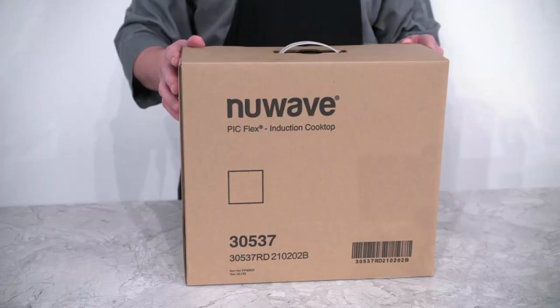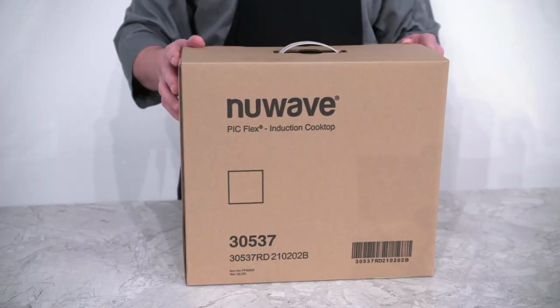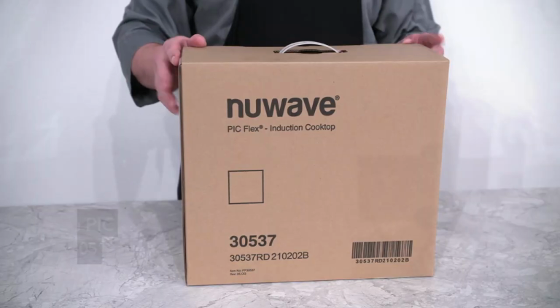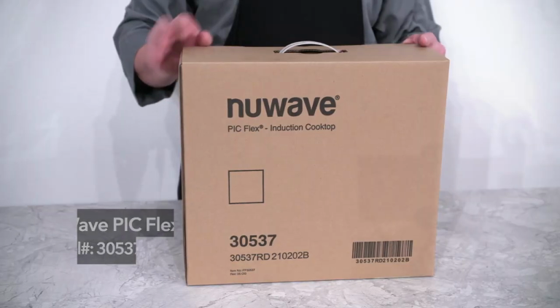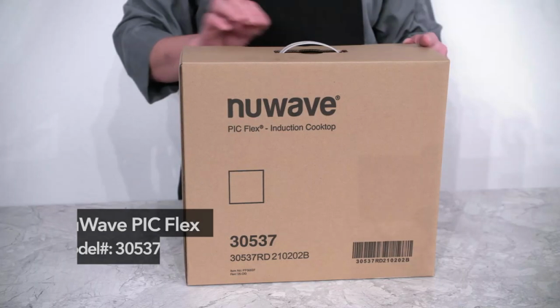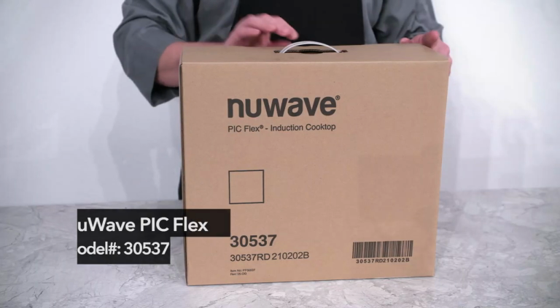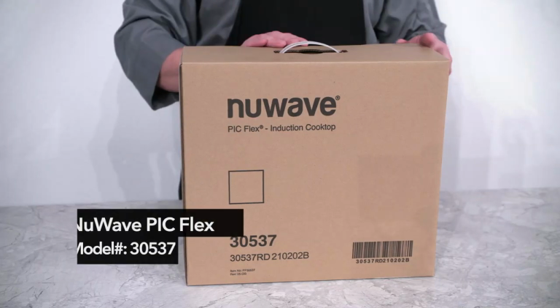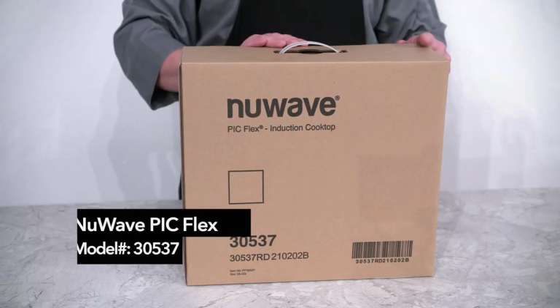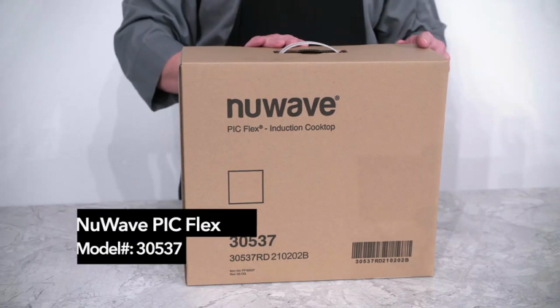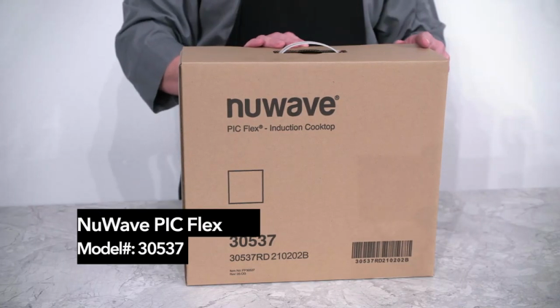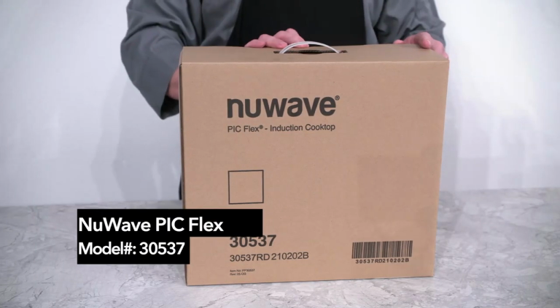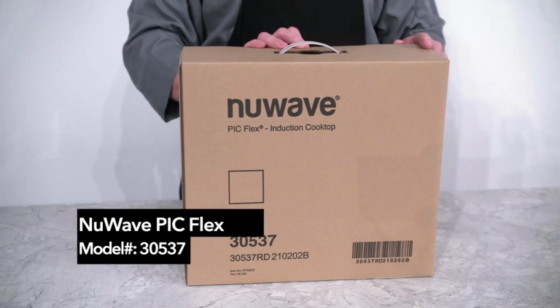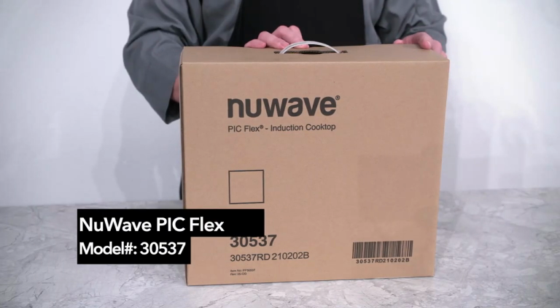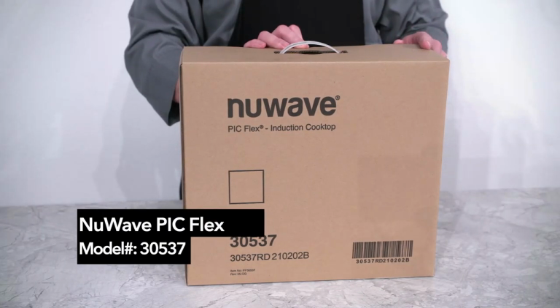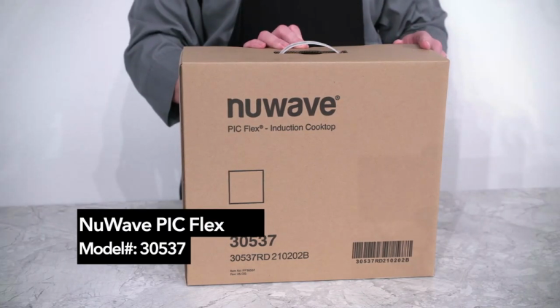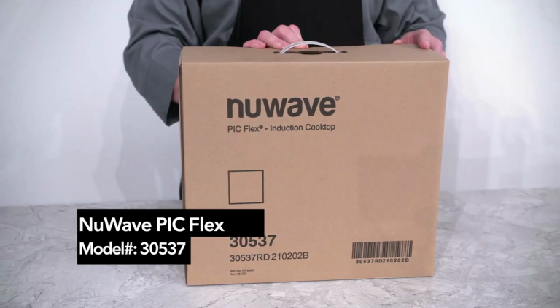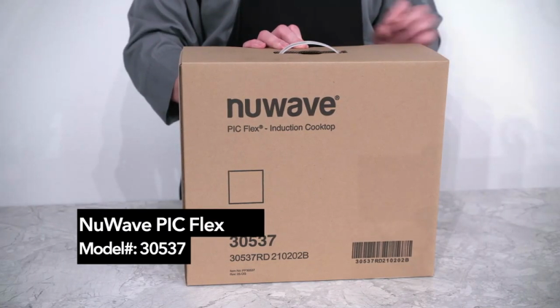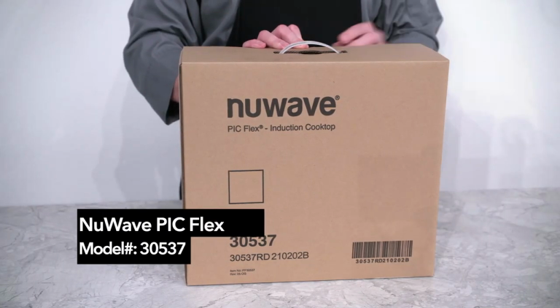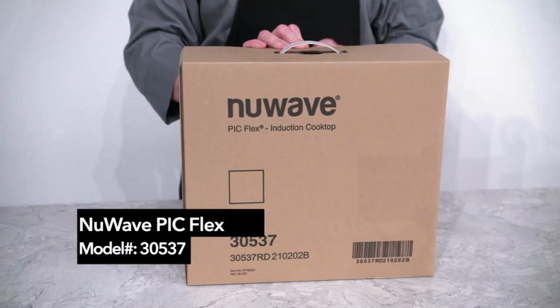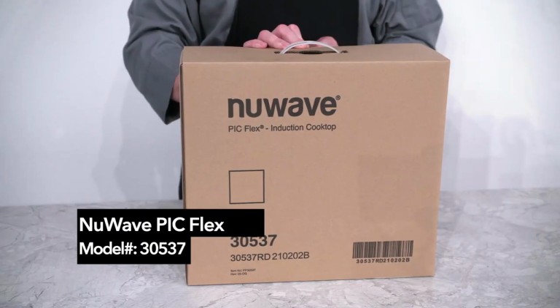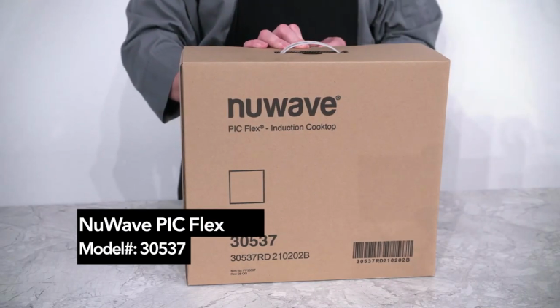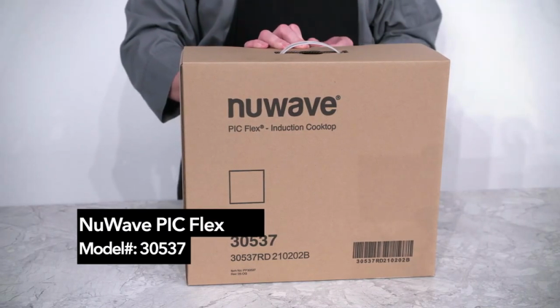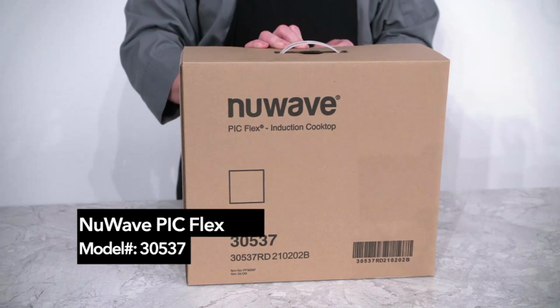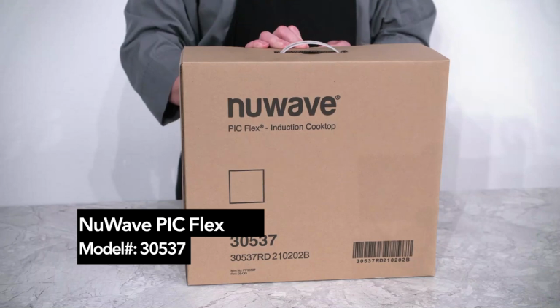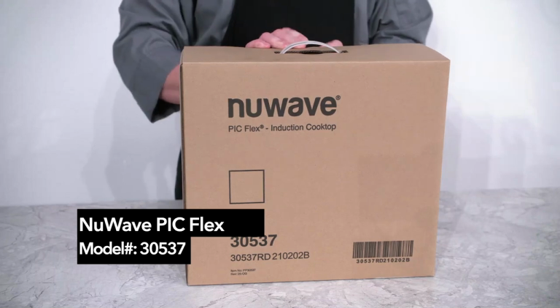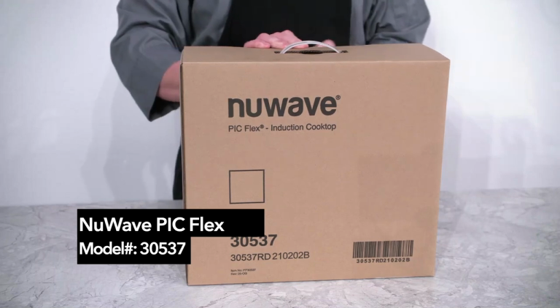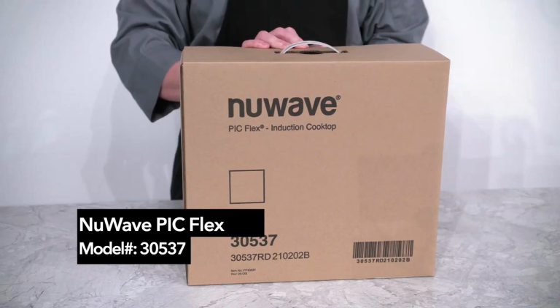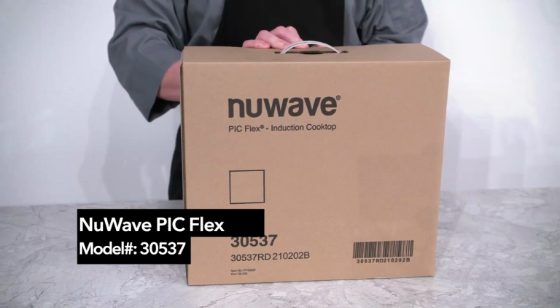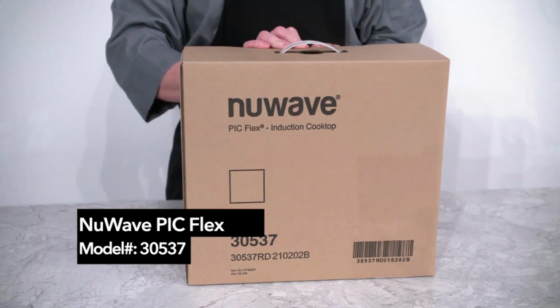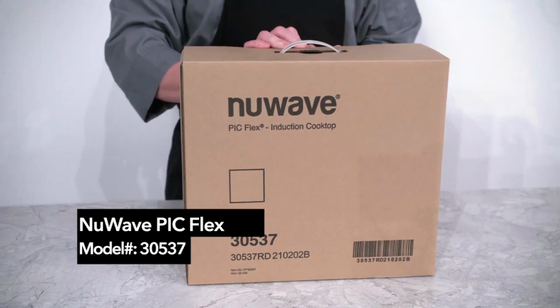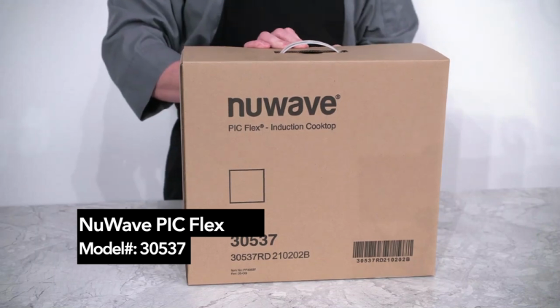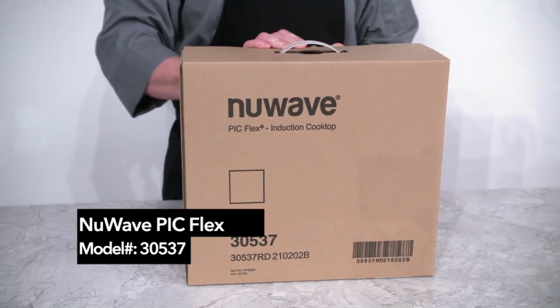Today we're going to unbox the New Wave PIC Flex, model number 30537.